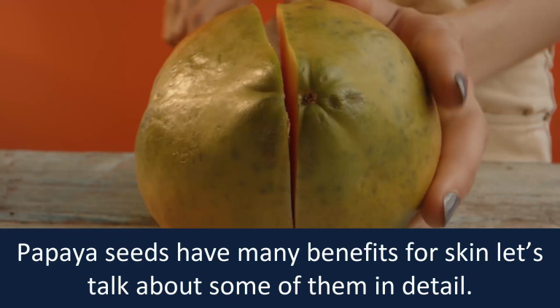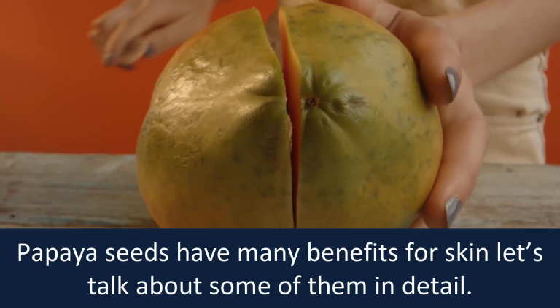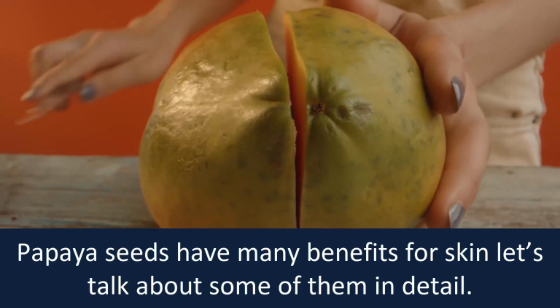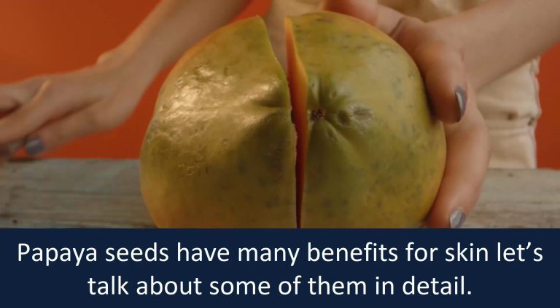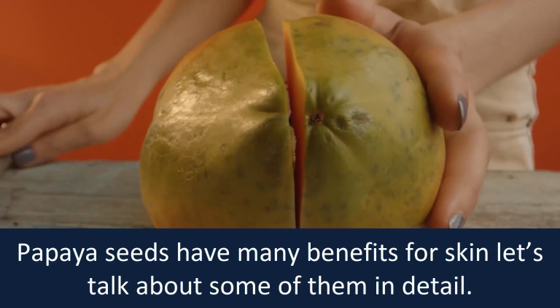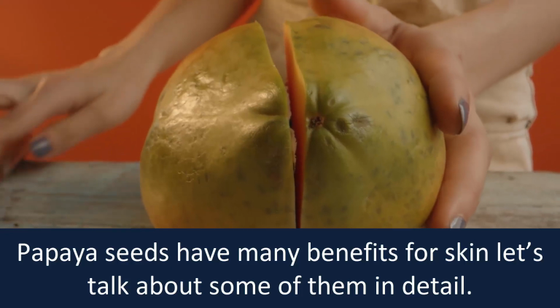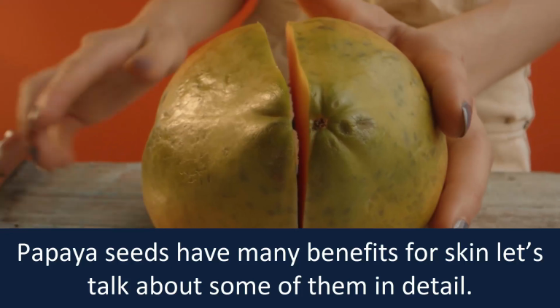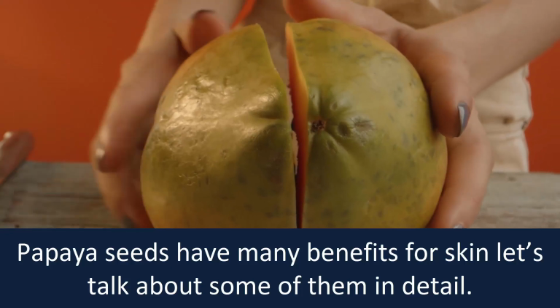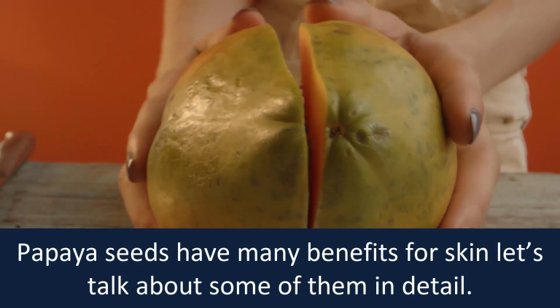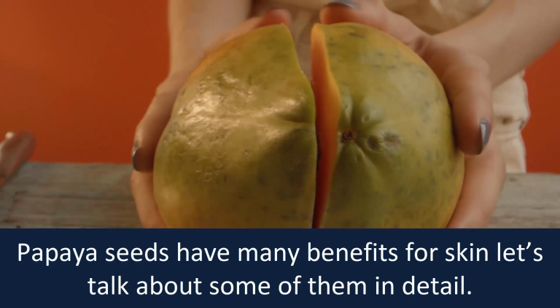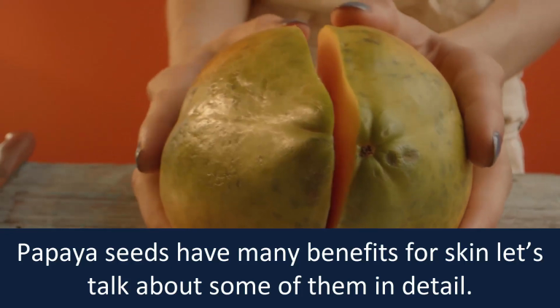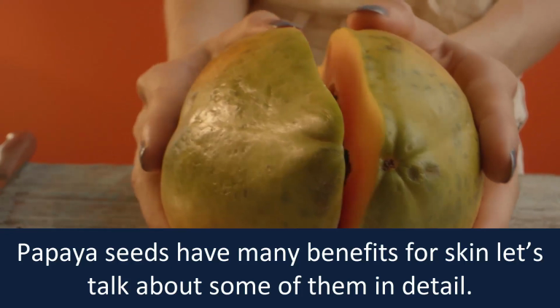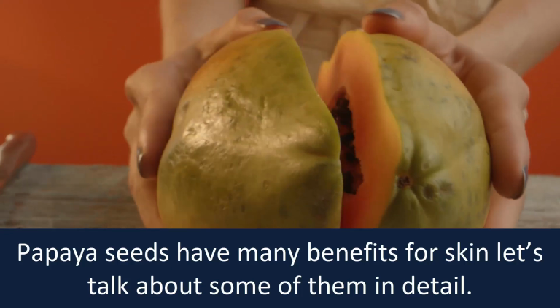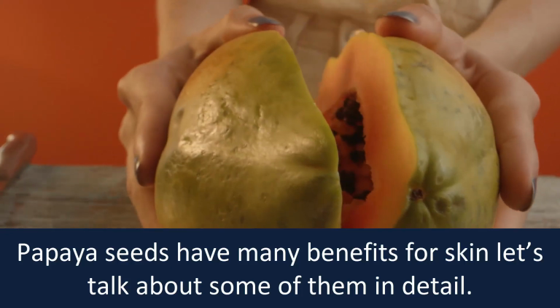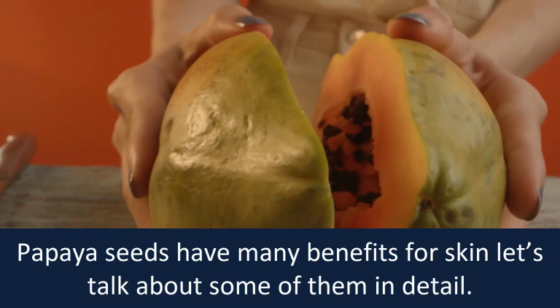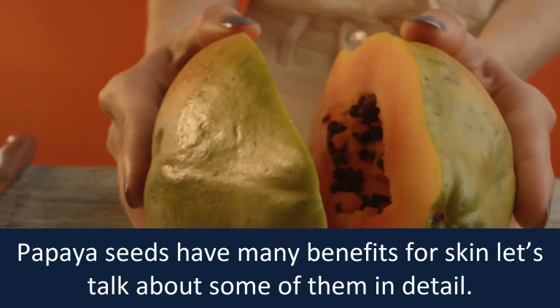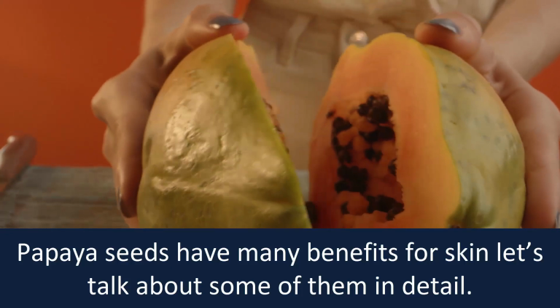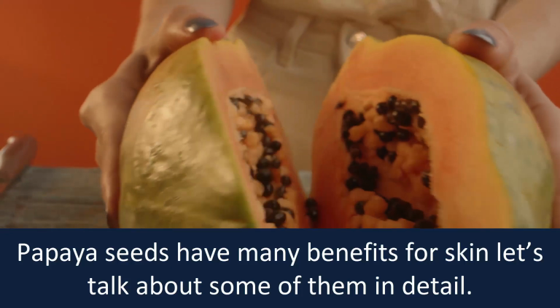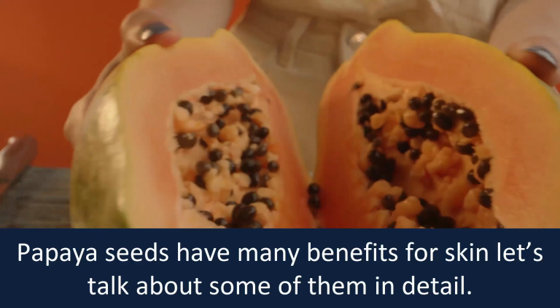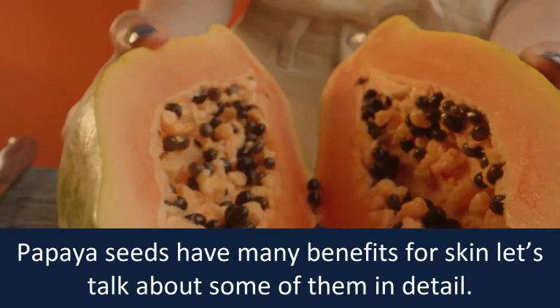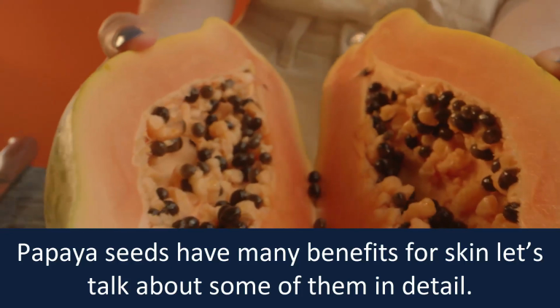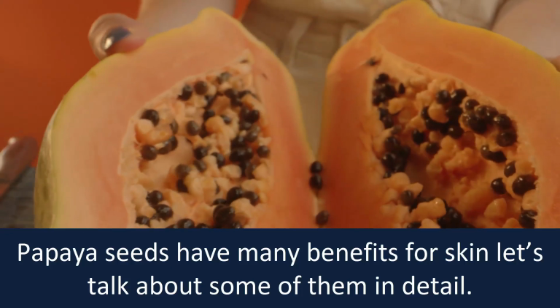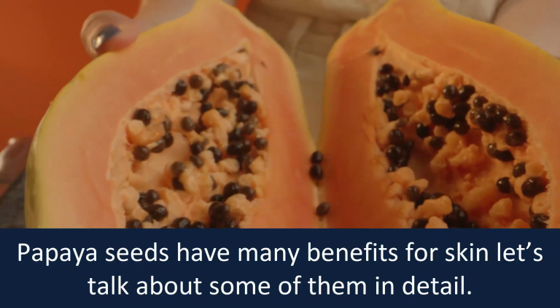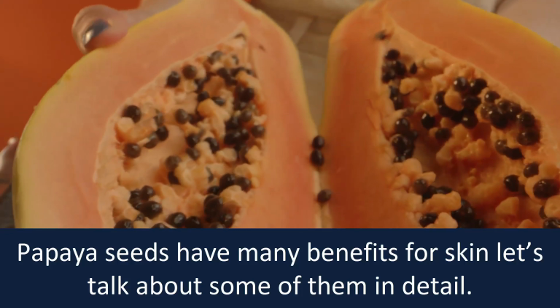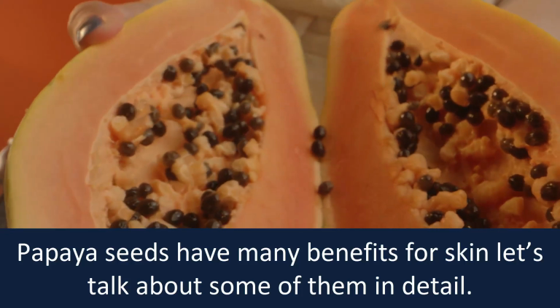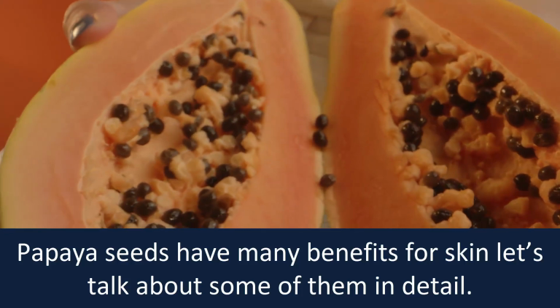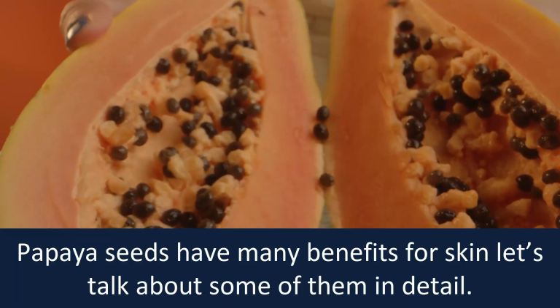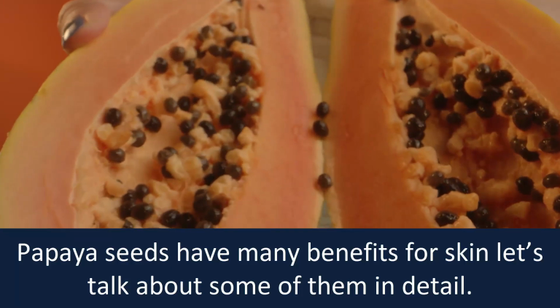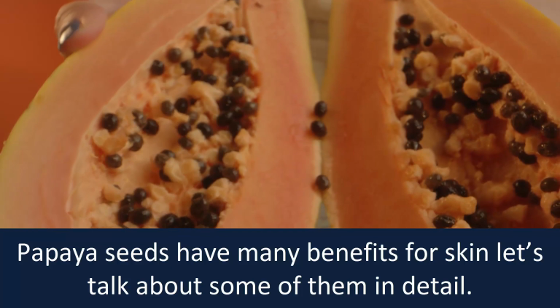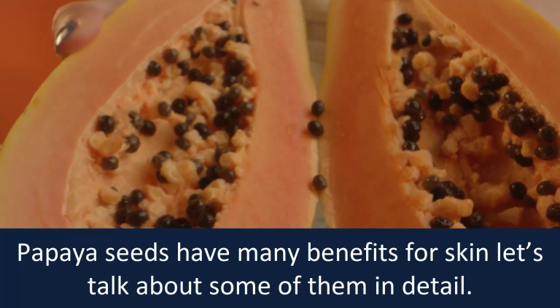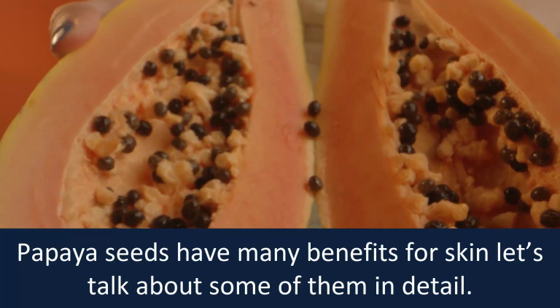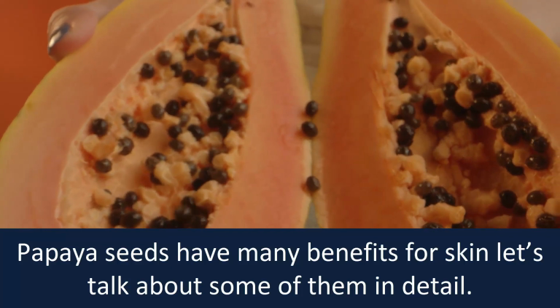Papaya seeds have many benefits for skin. Let's talk about some of them in detail.